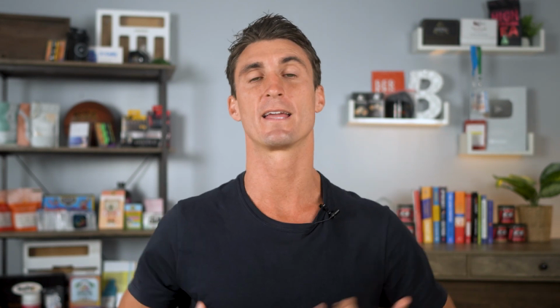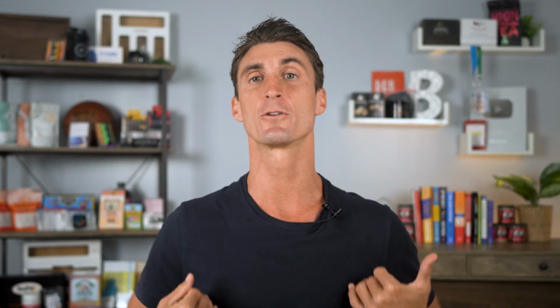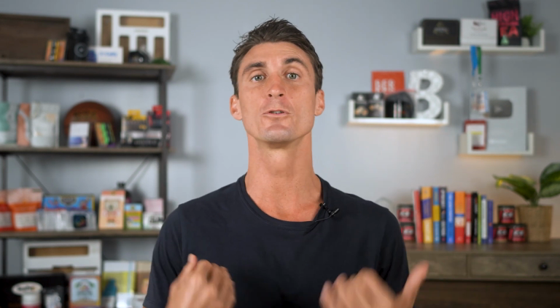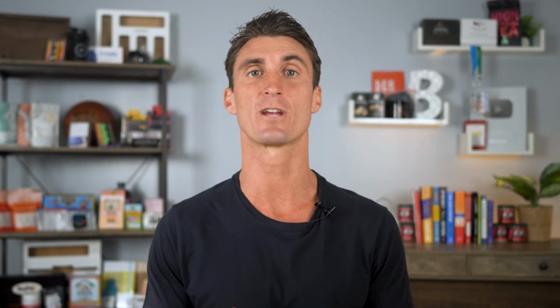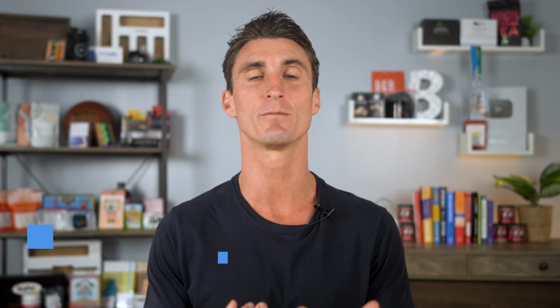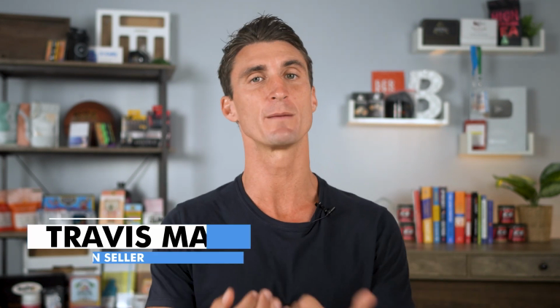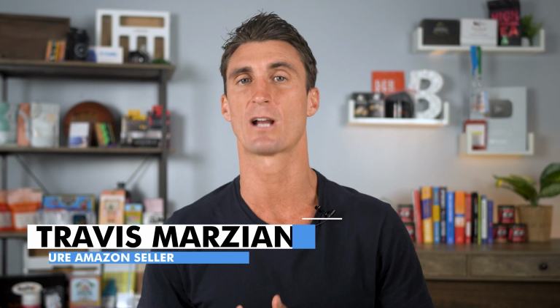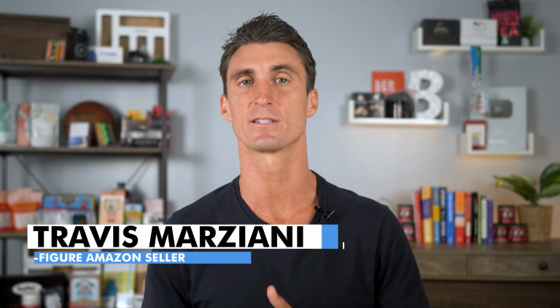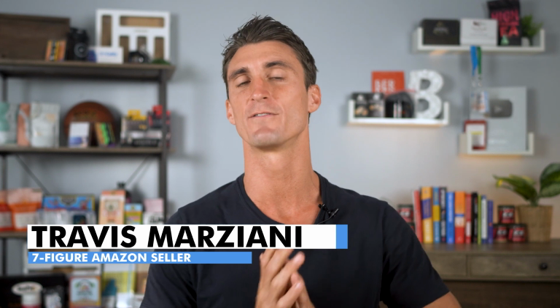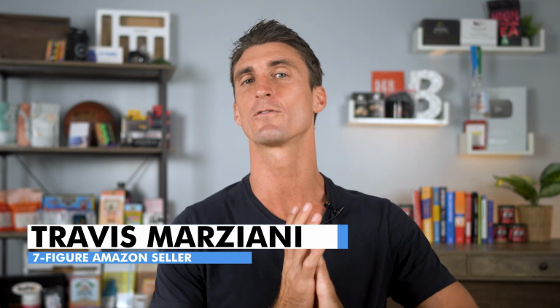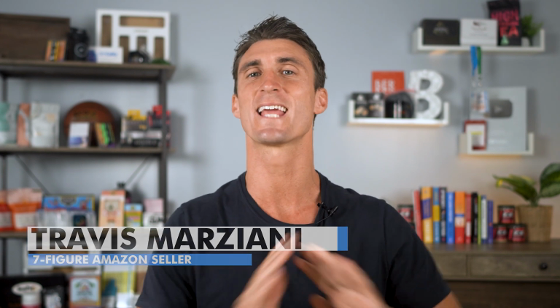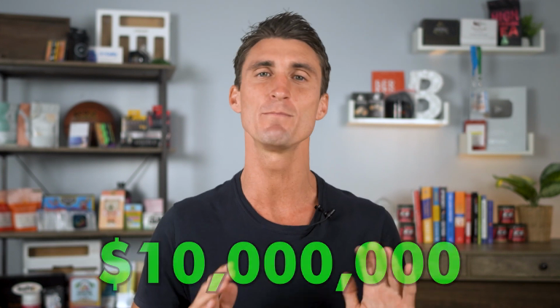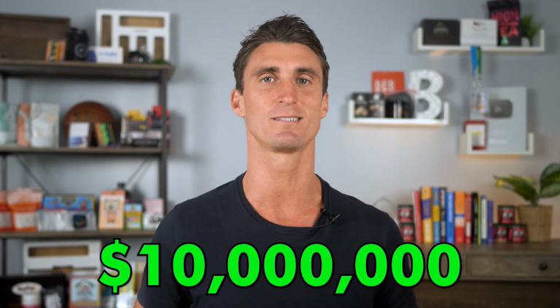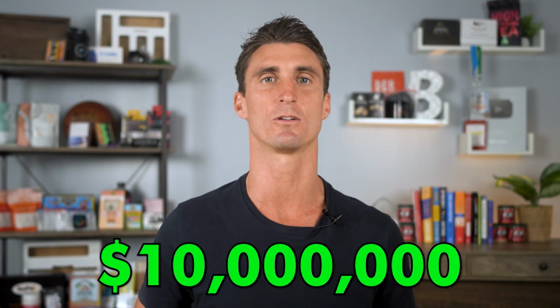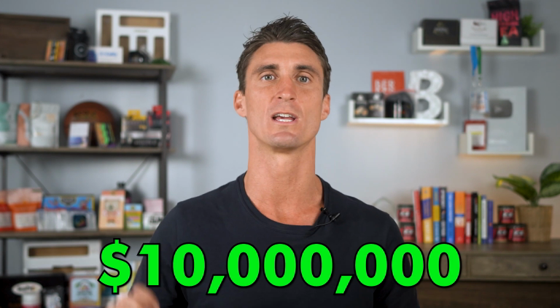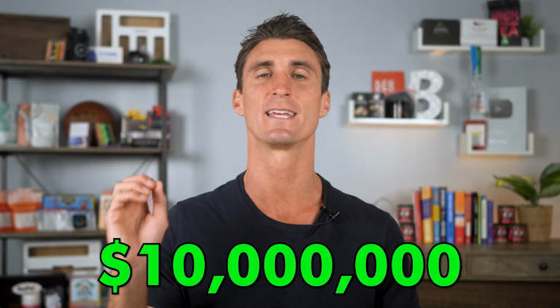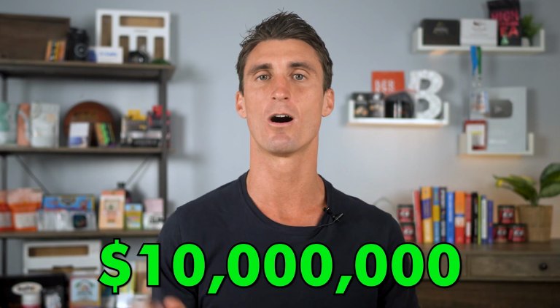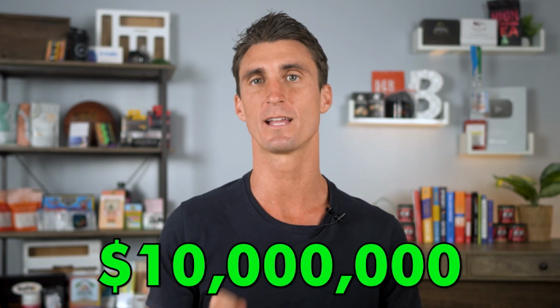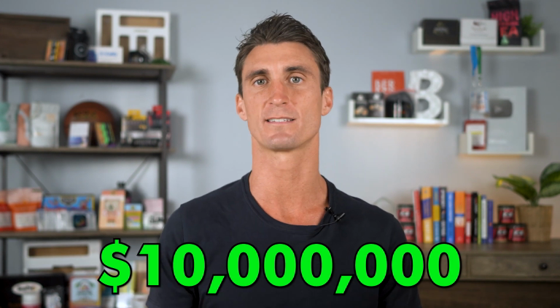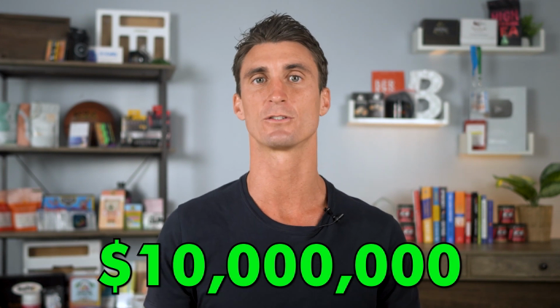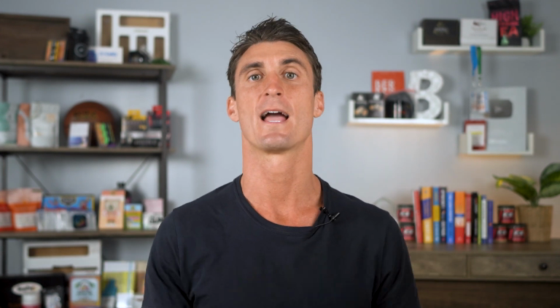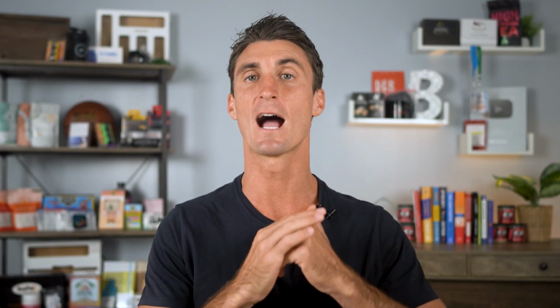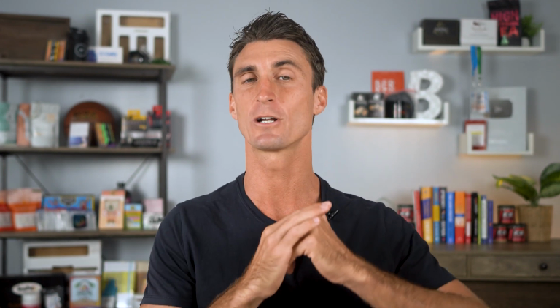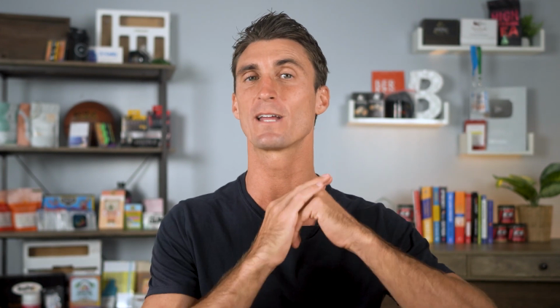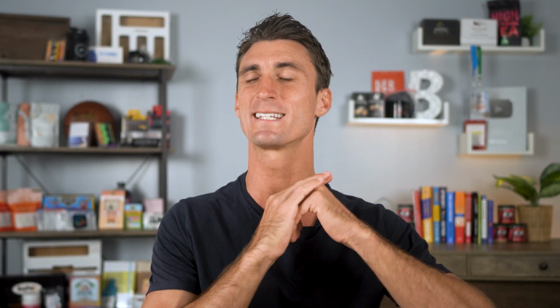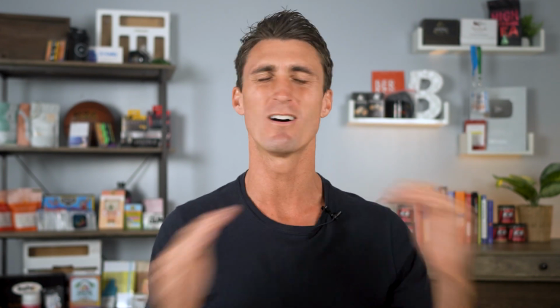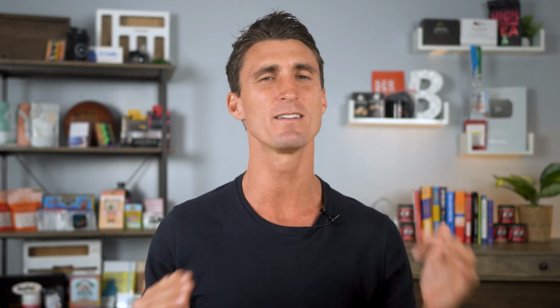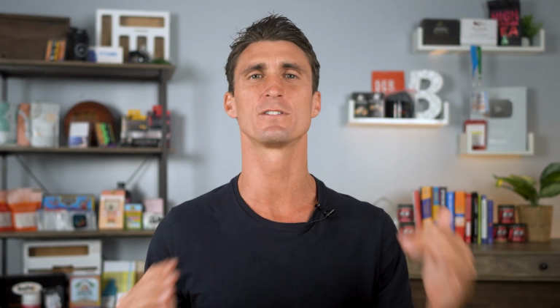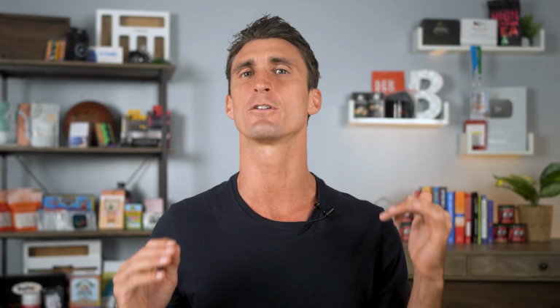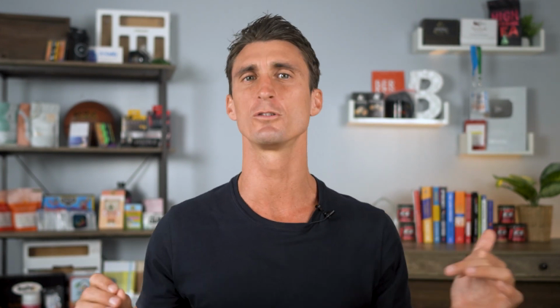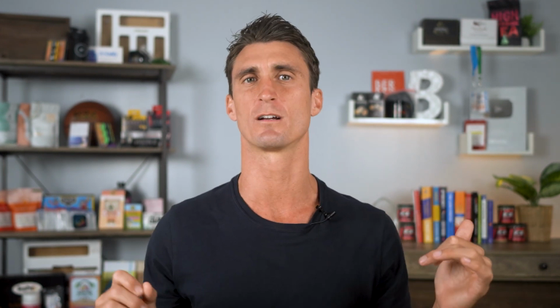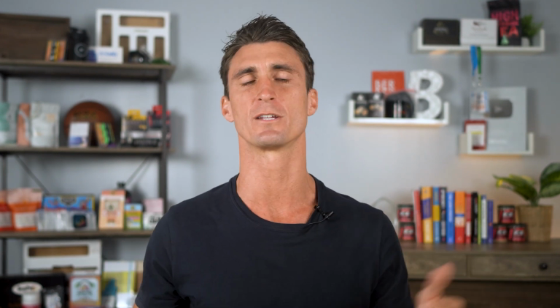If you're new to the channel, my name is Travis. I've done over $10 million in online sales, and I've tried out a ton of different hosting companies.